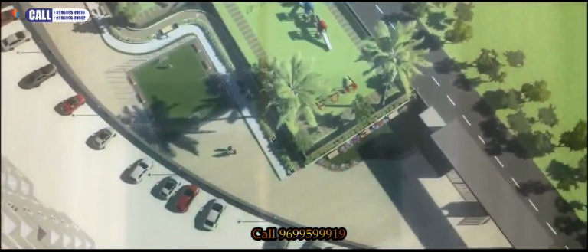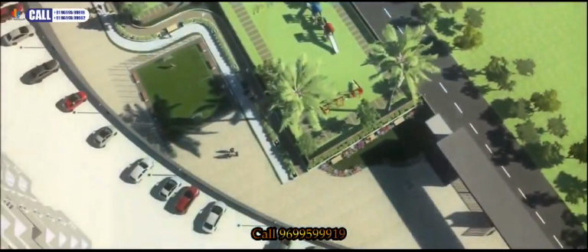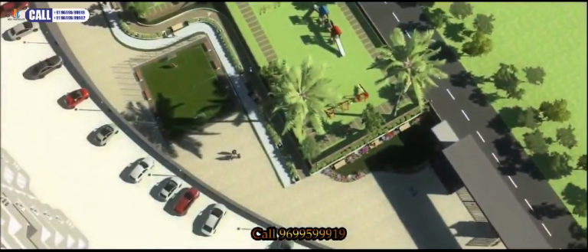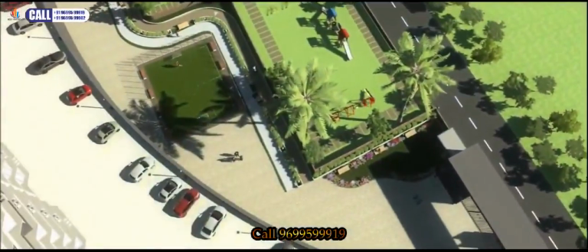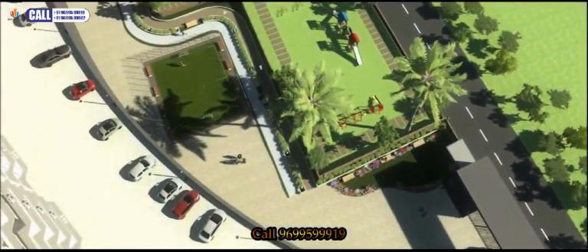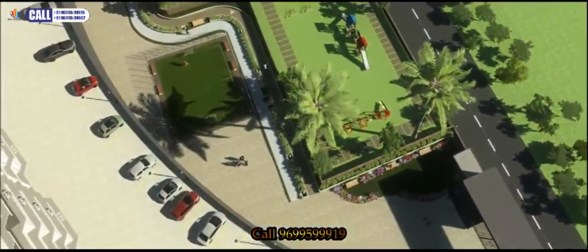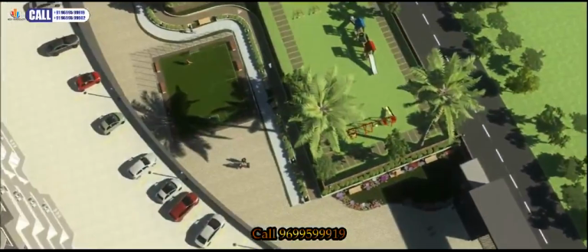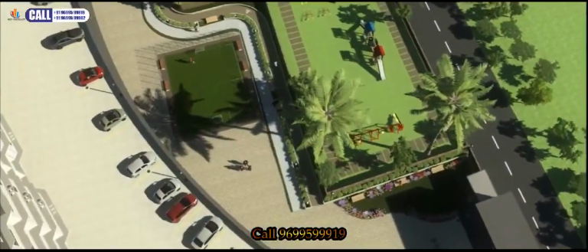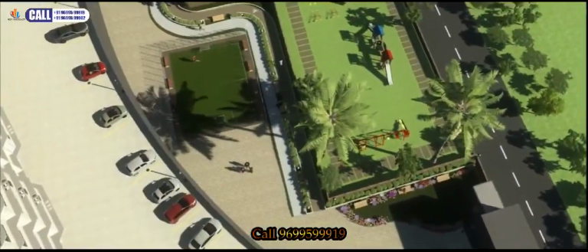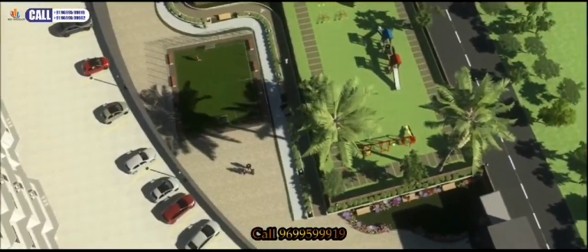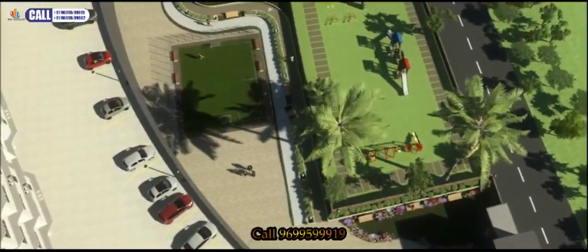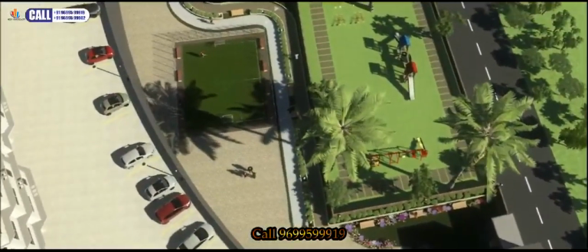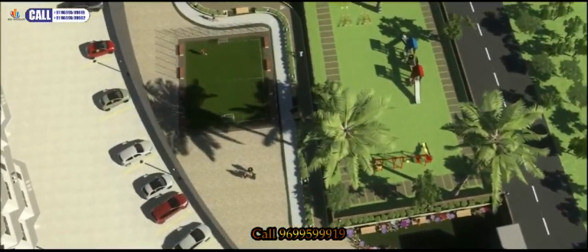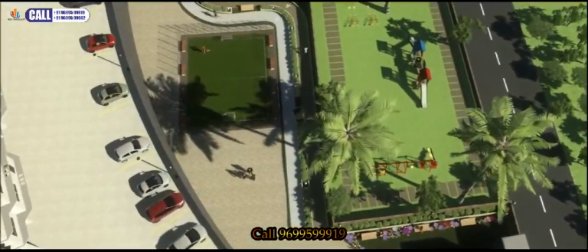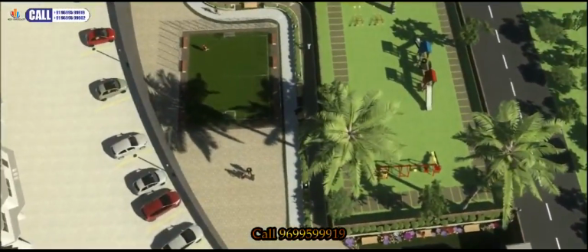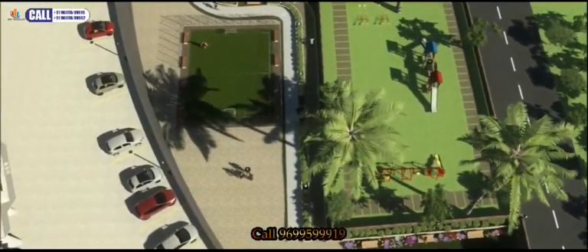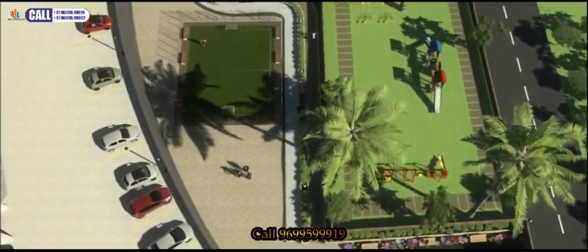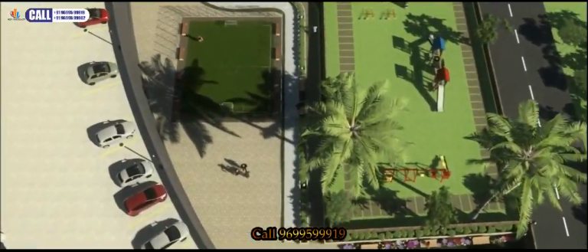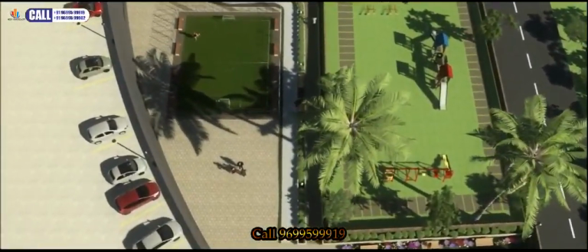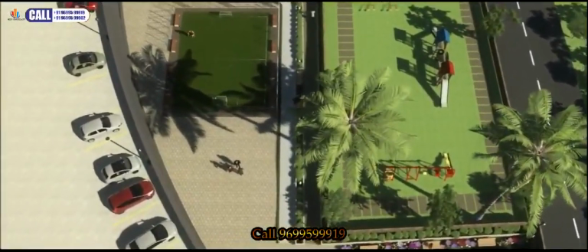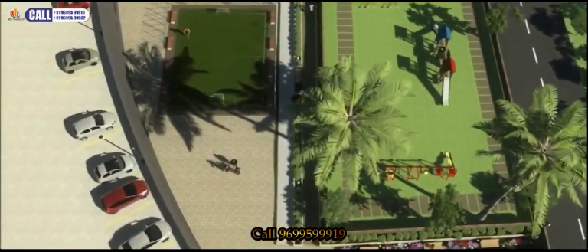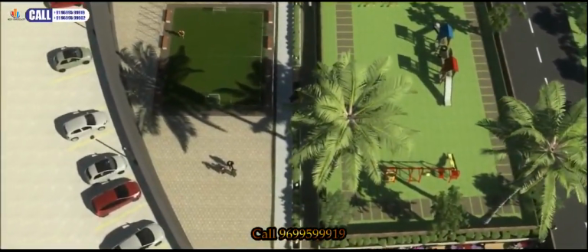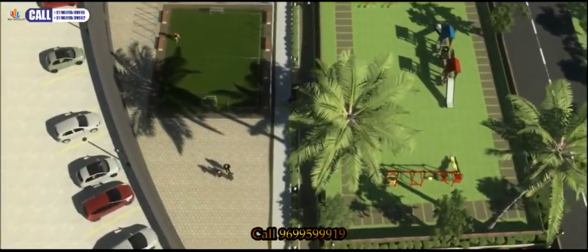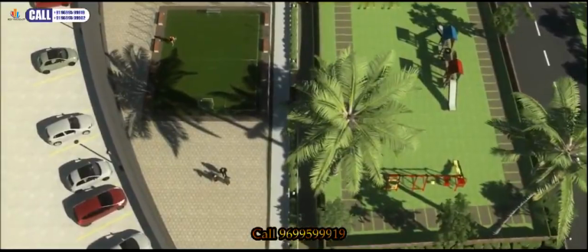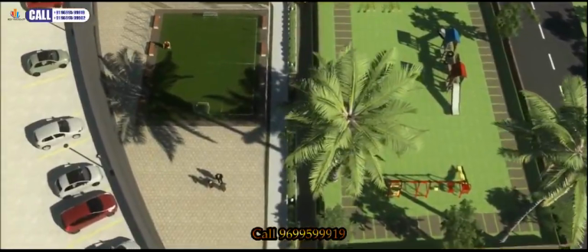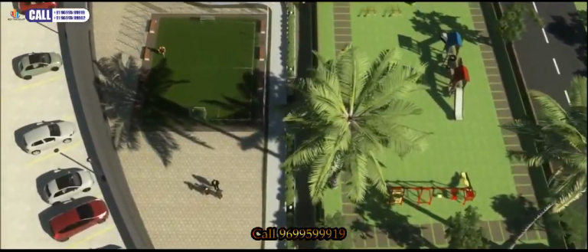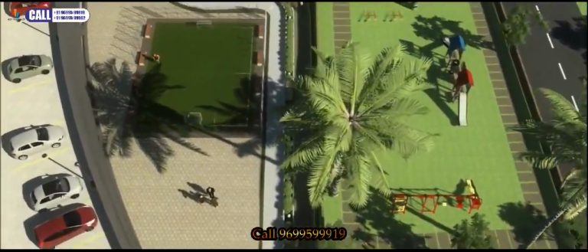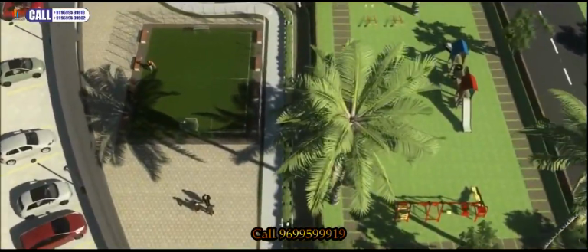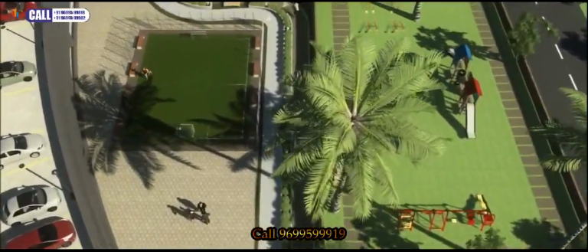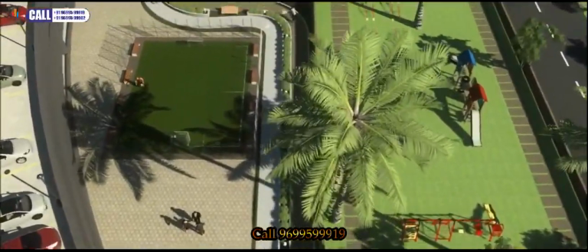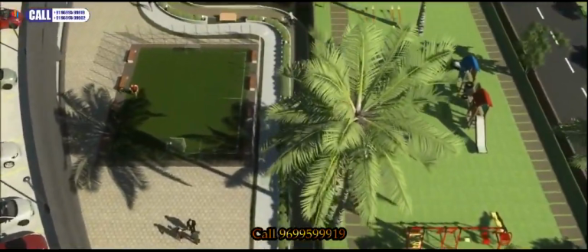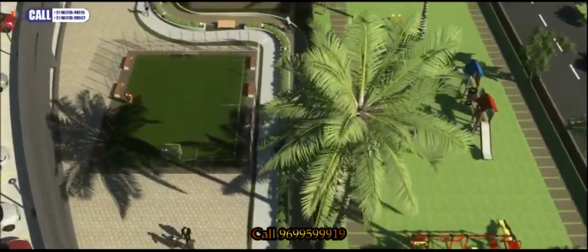Outdoor facilities include a mini football and cricket pitch, as well as a jogging and cycling track.